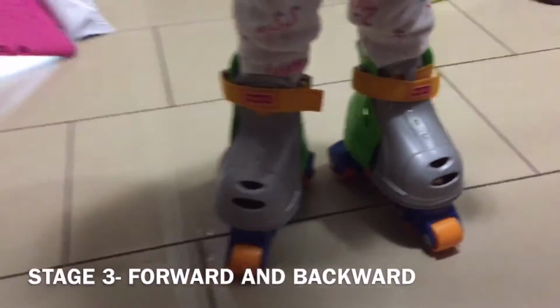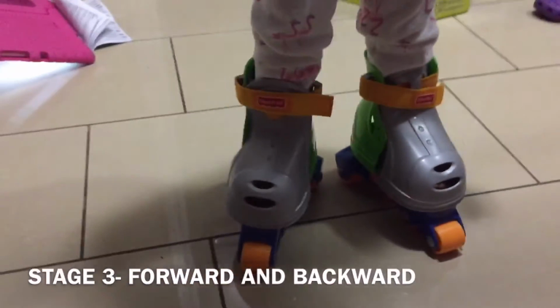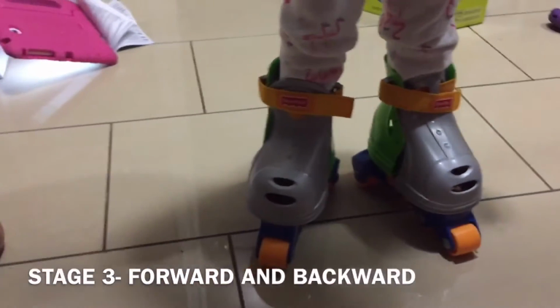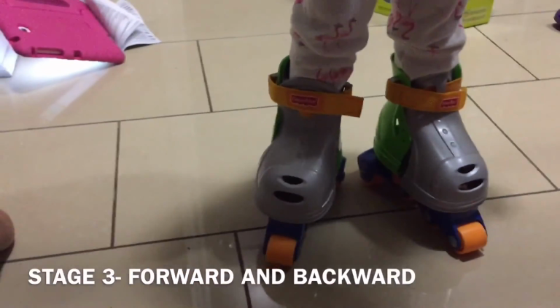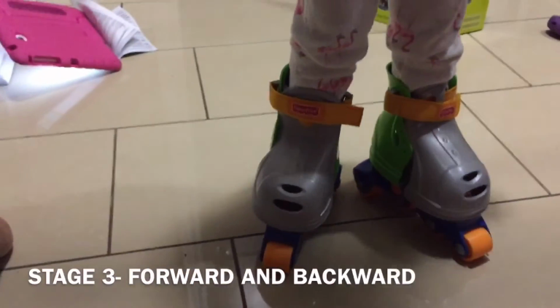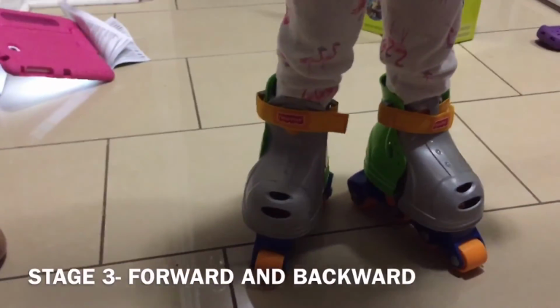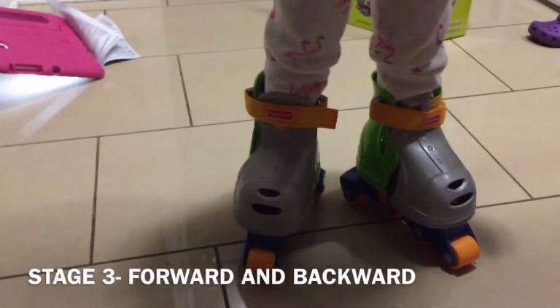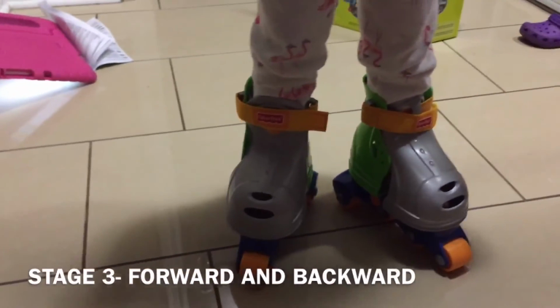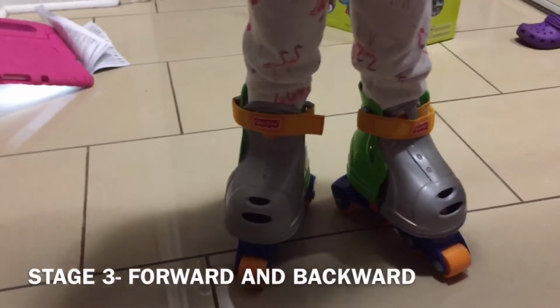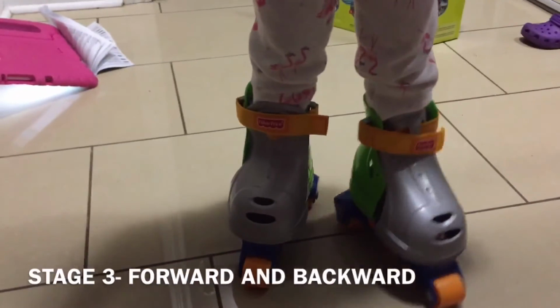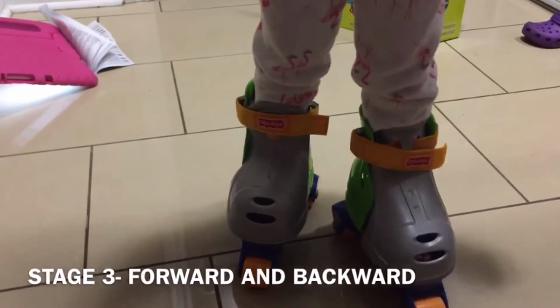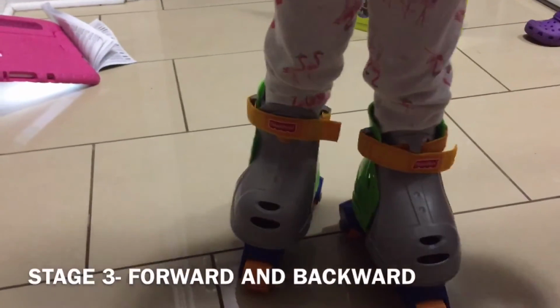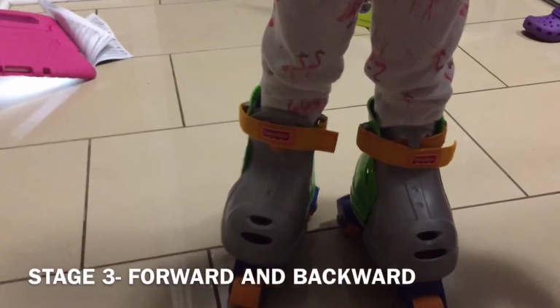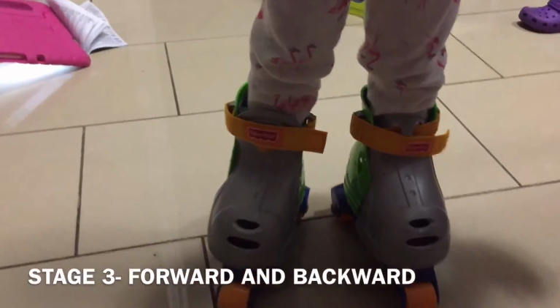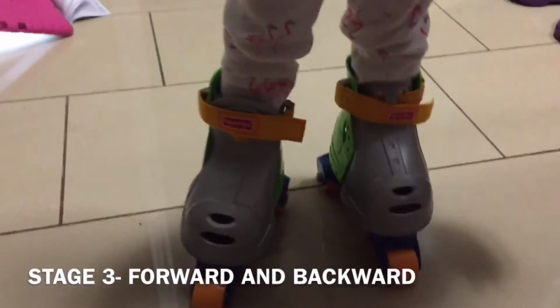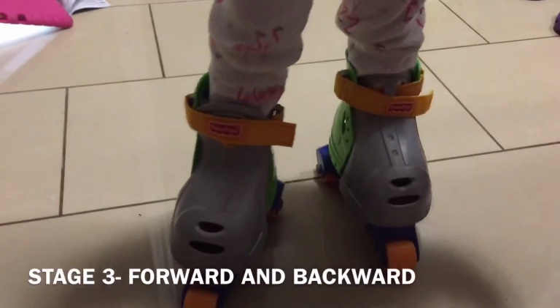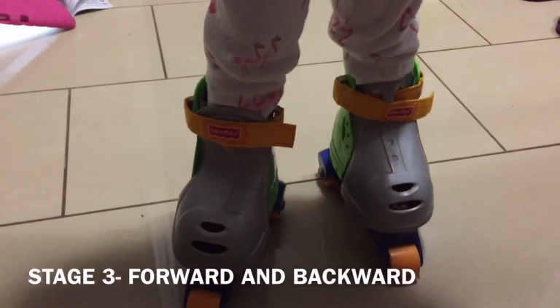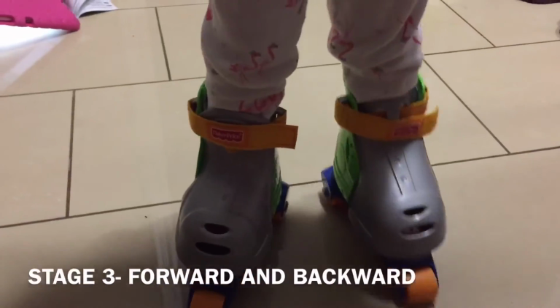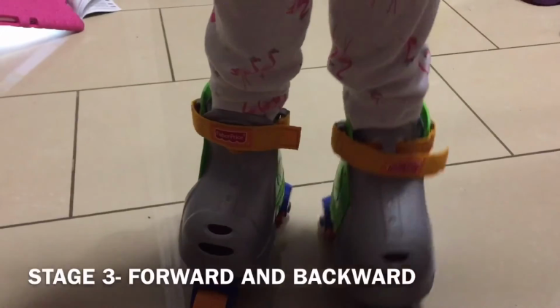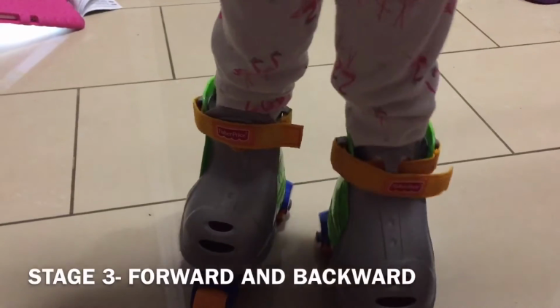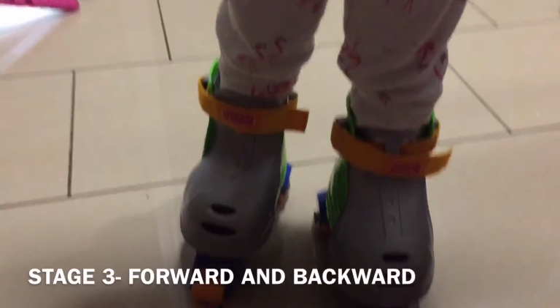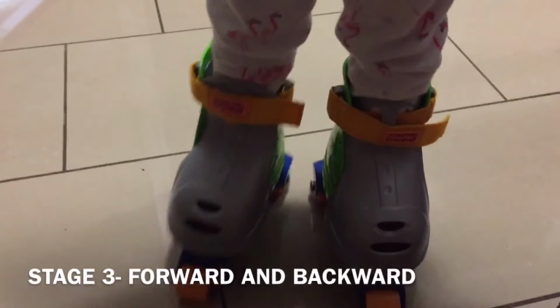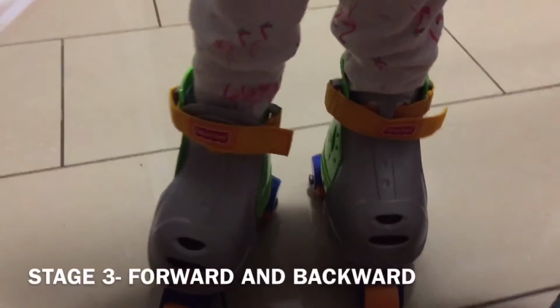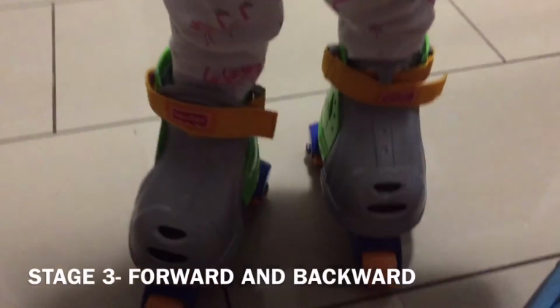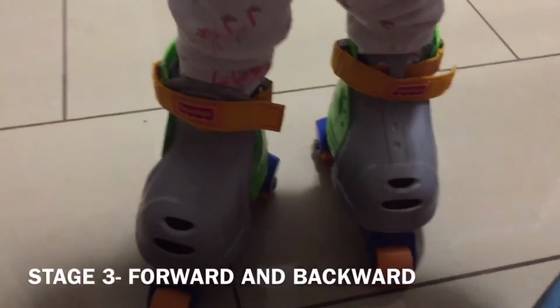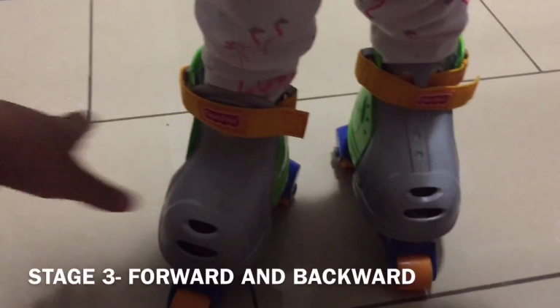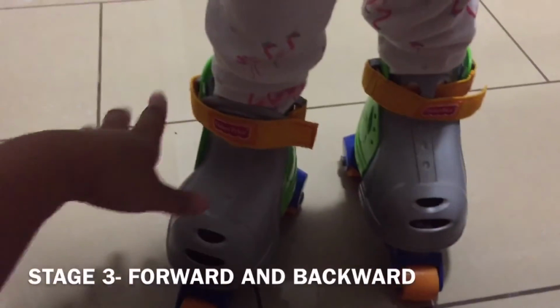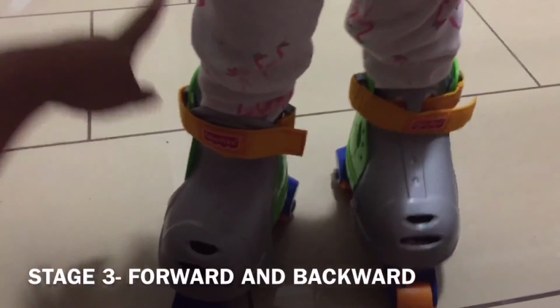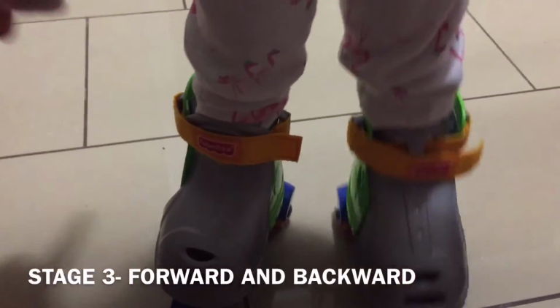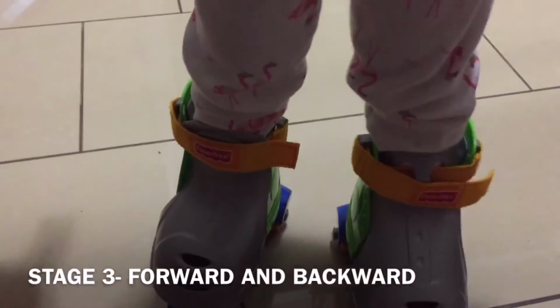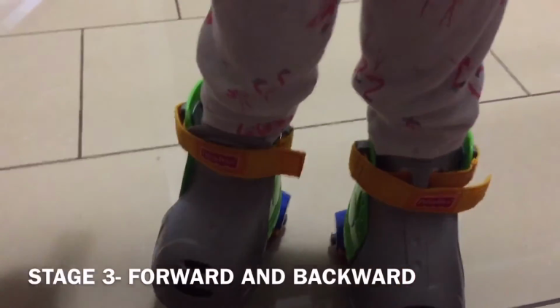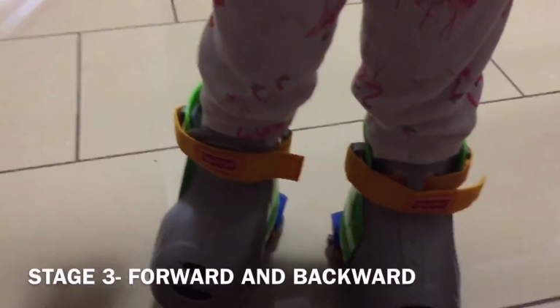Now I'm going to put it to stage three, where it's forward and backward. Okay, go! You can go backwards.